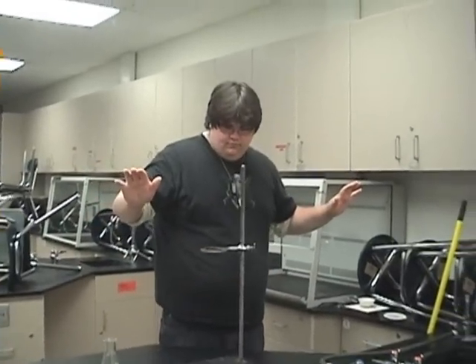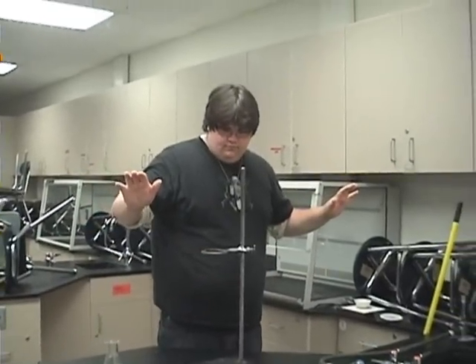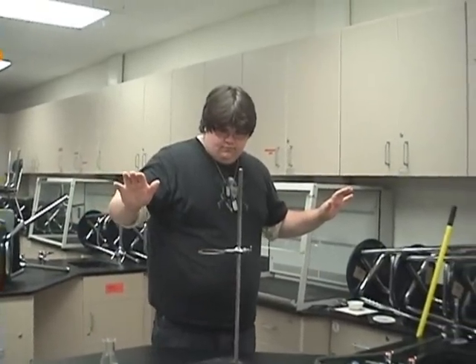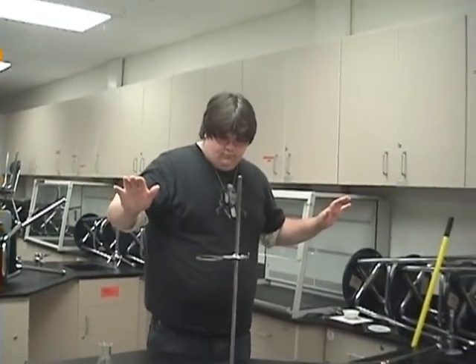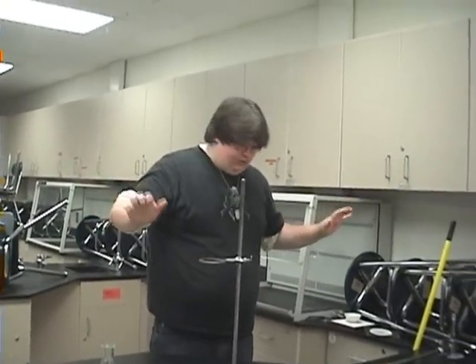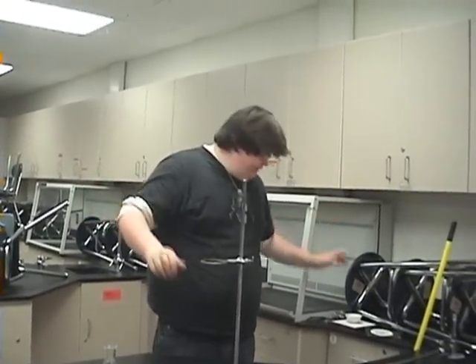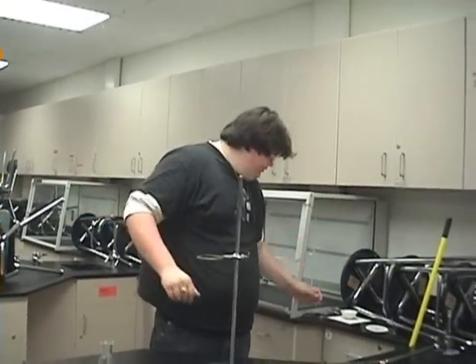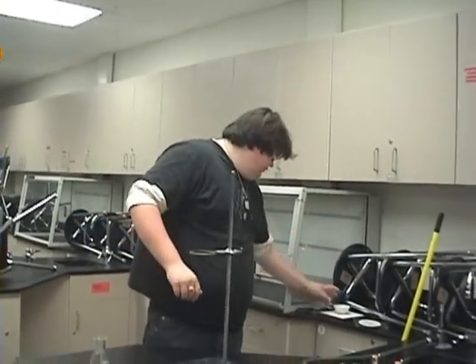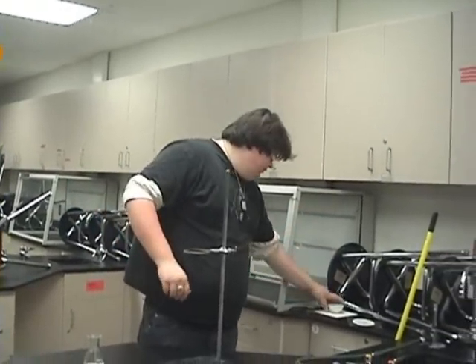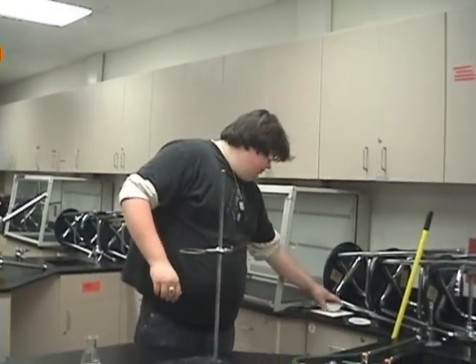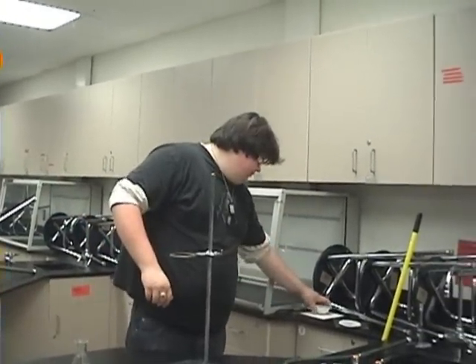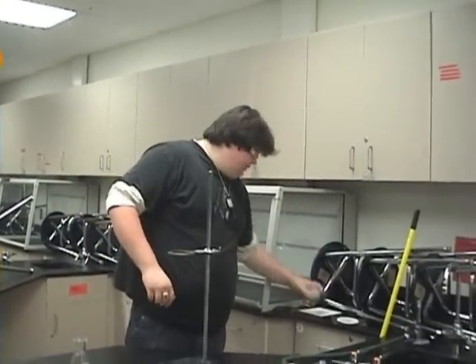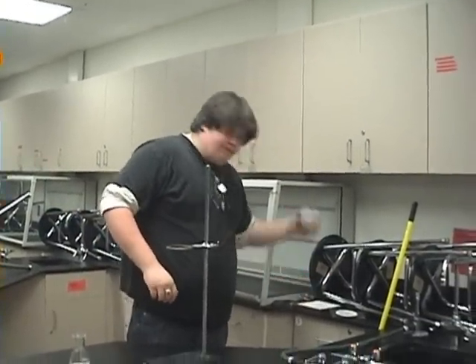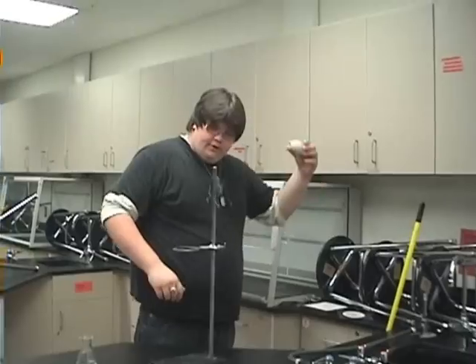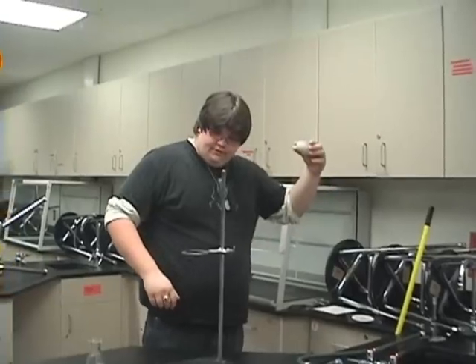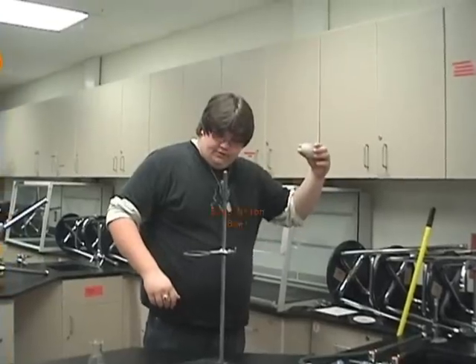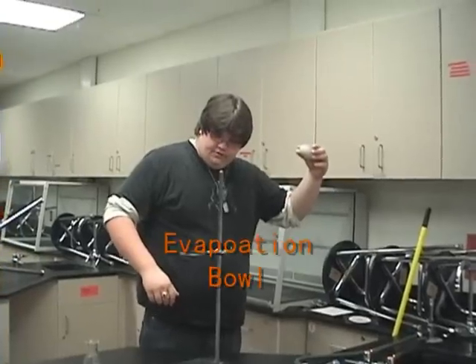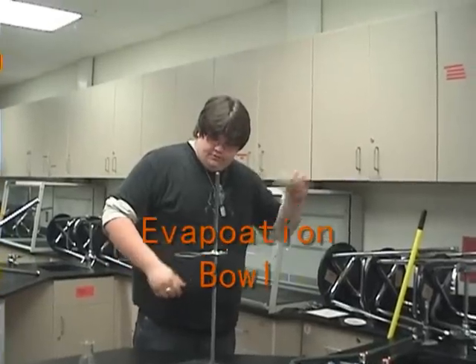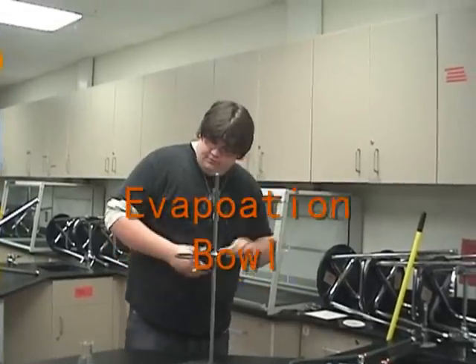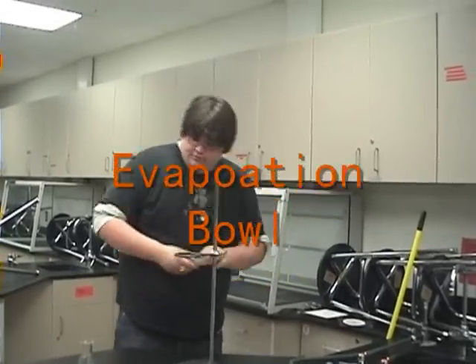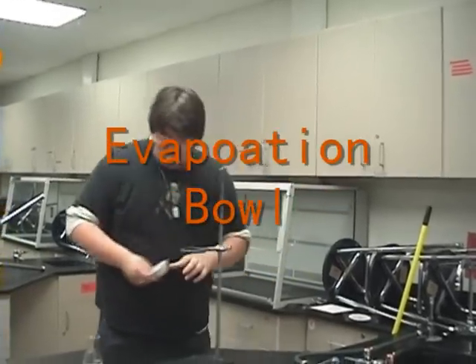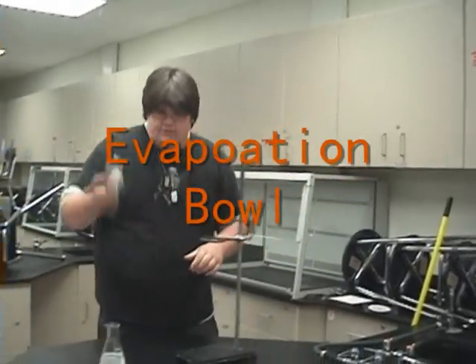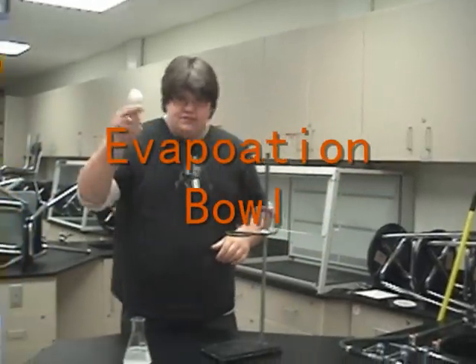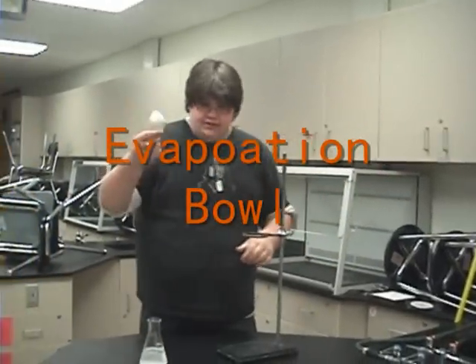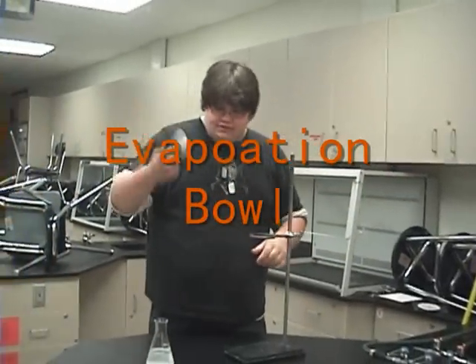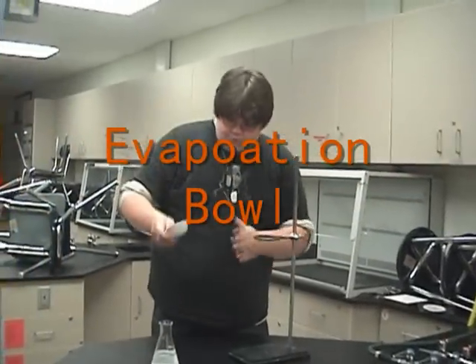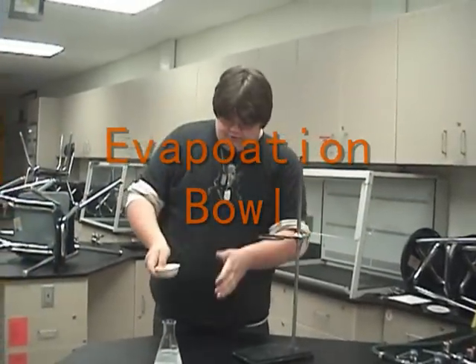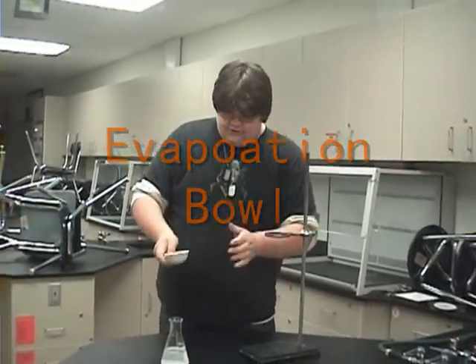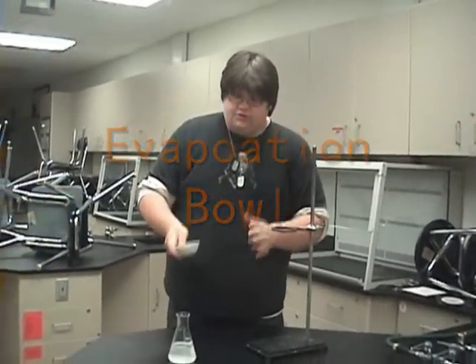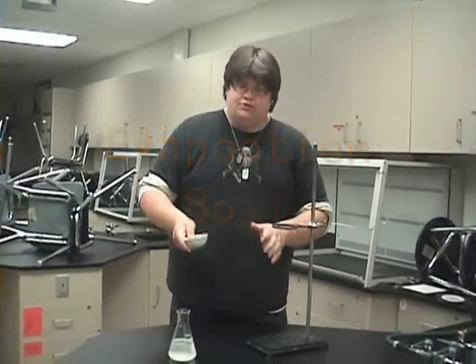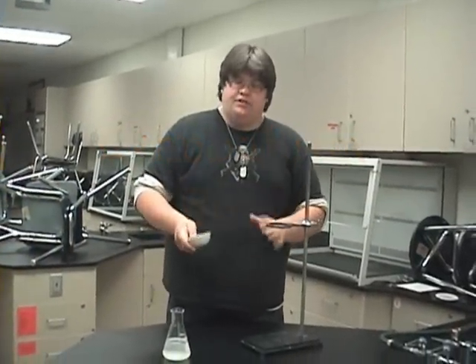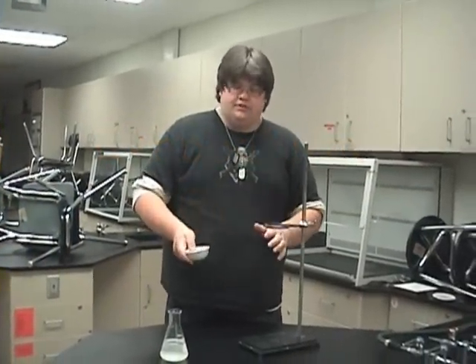Next, we need a wire gauze to finish. This is the dish that you put the salt solution in.